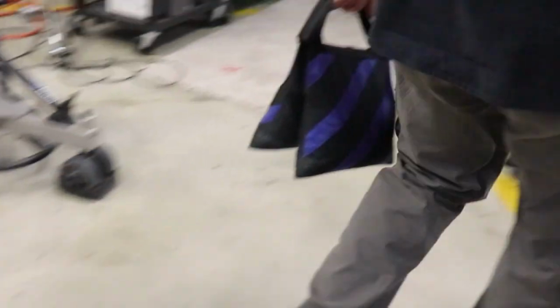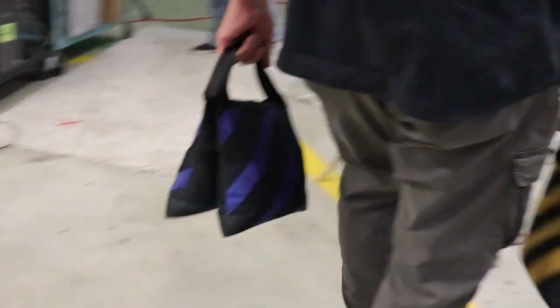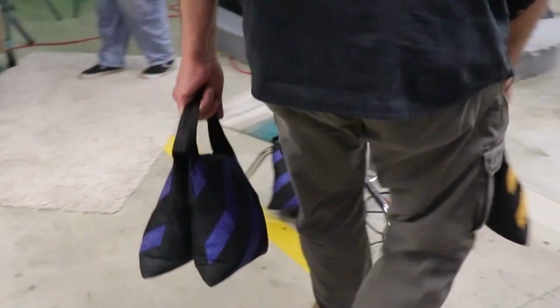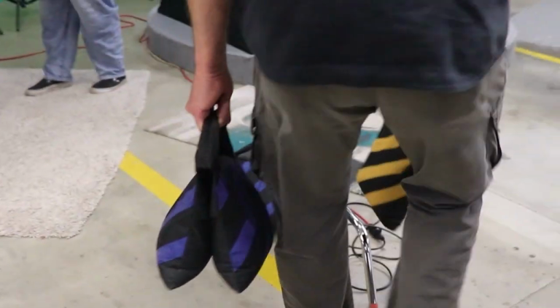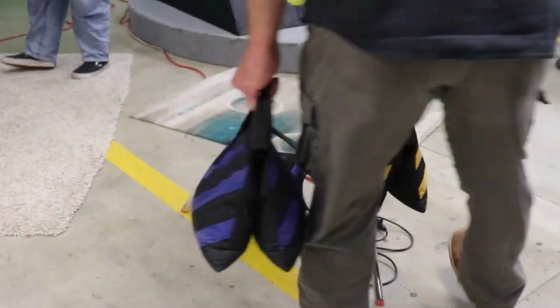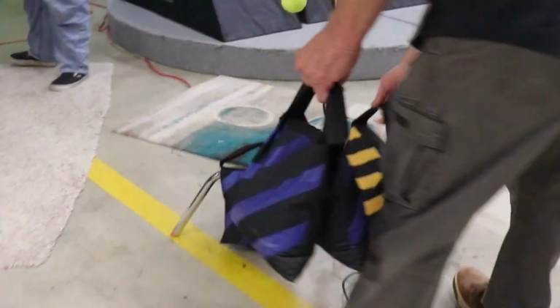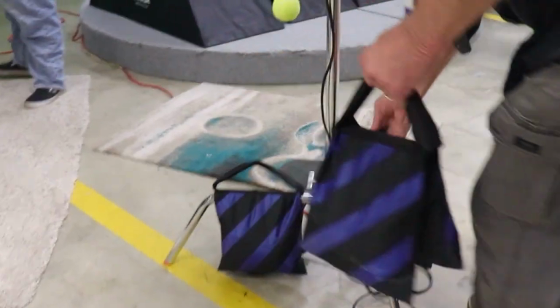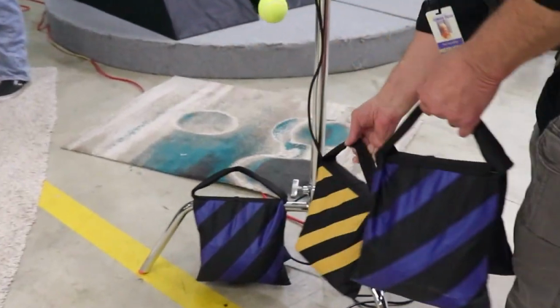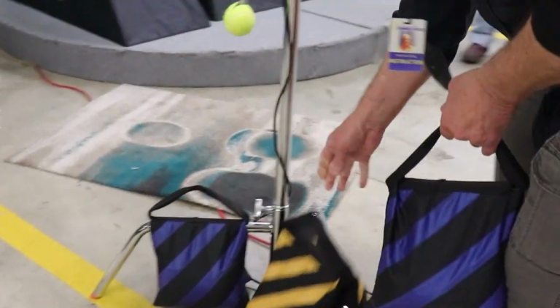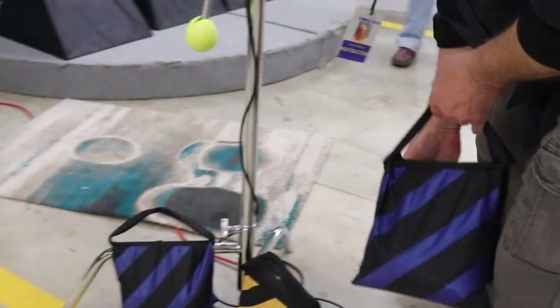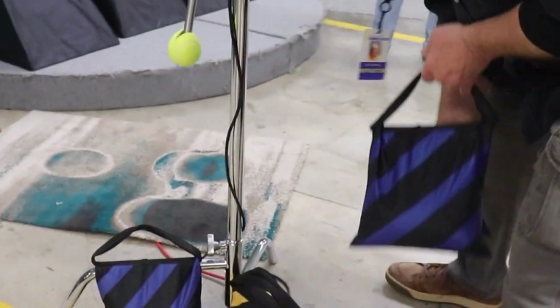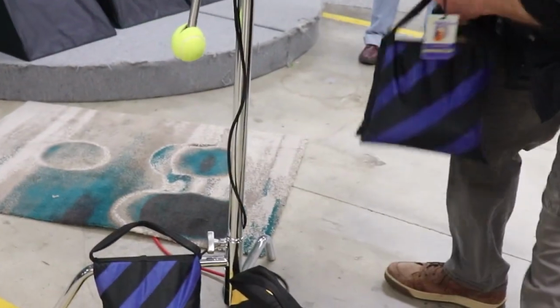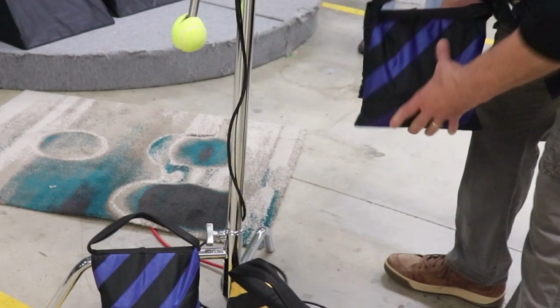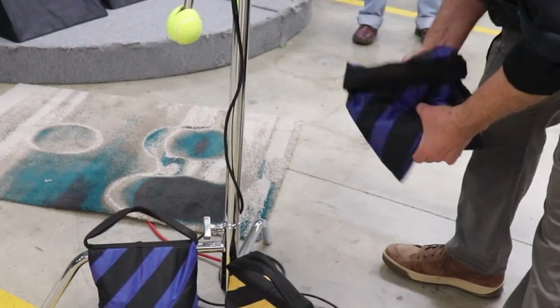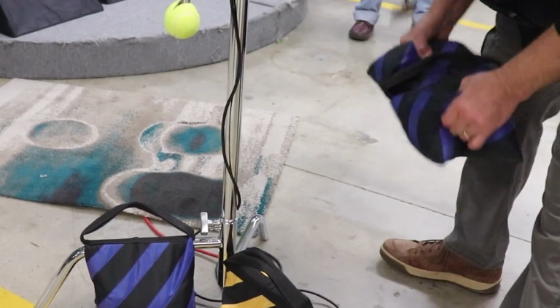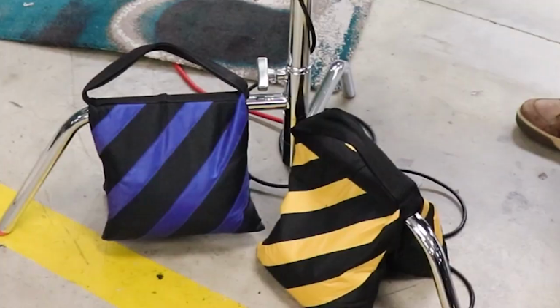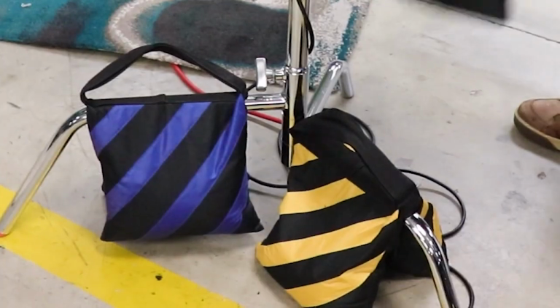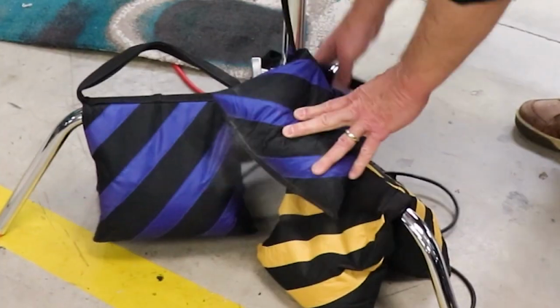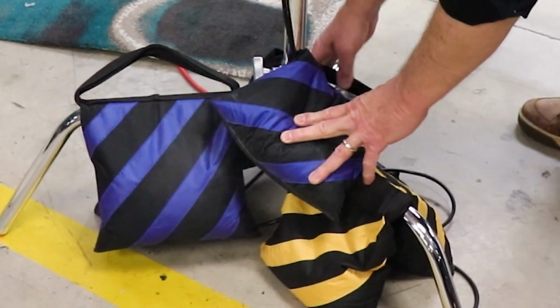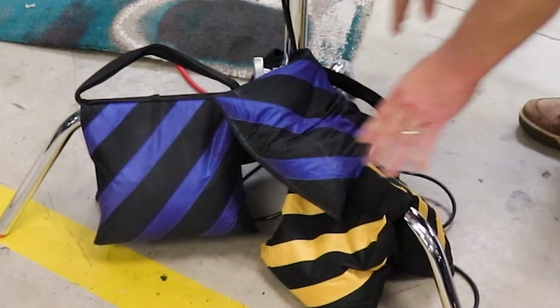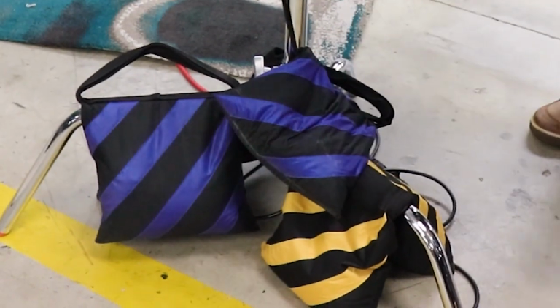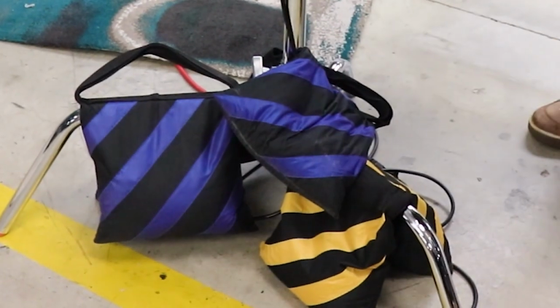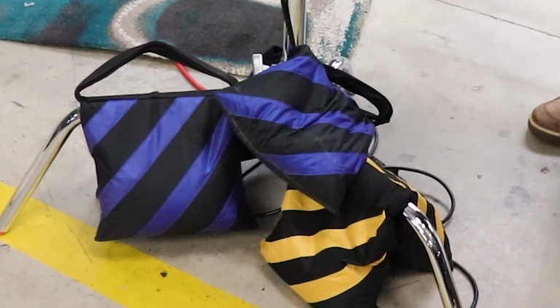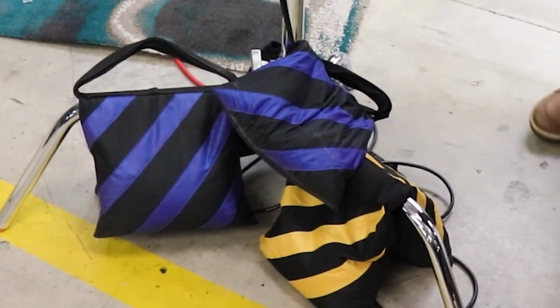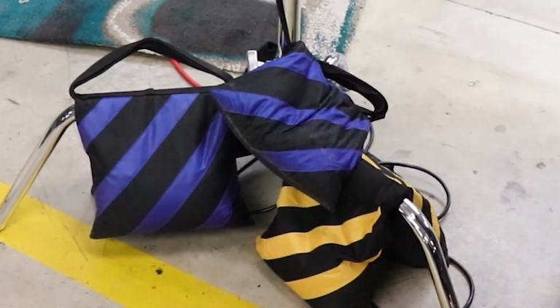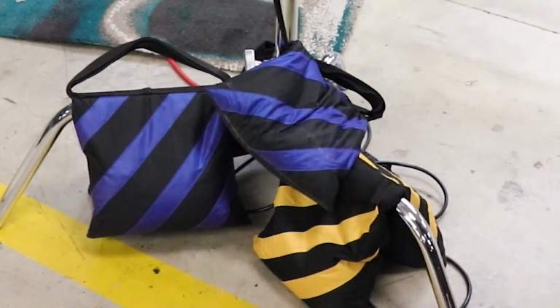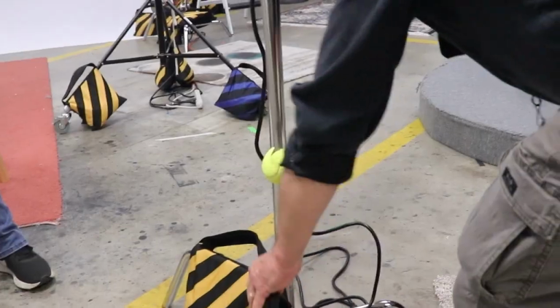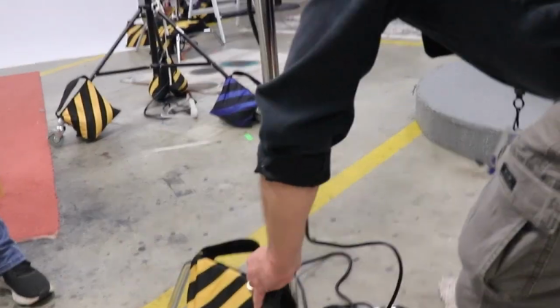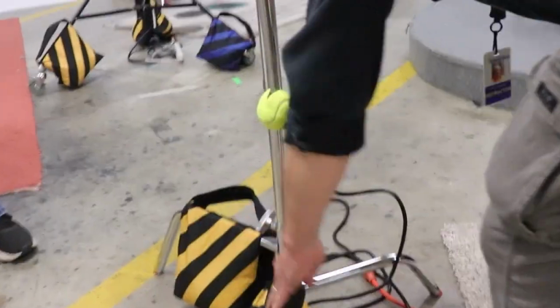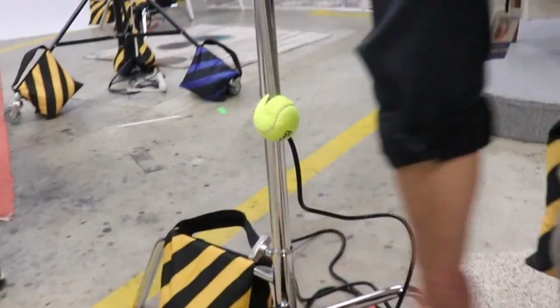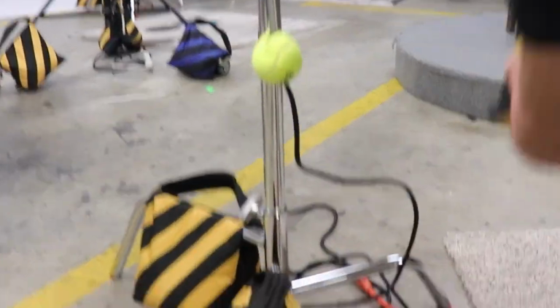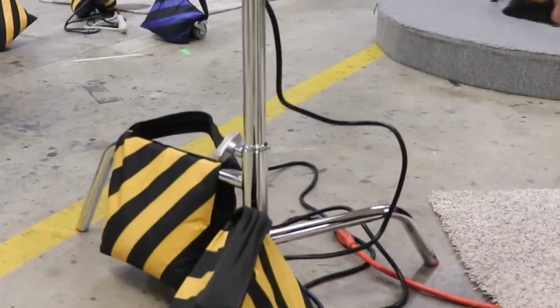I'm going to go ahead and put at least a first sandbag on each stand just so I don't have to worry about them once I put the light on.